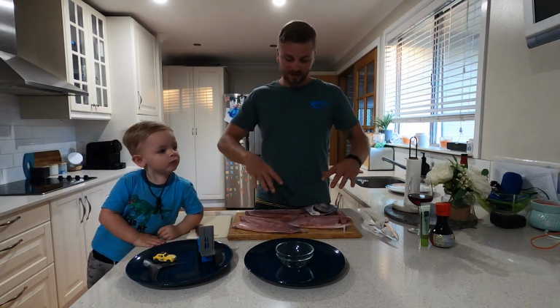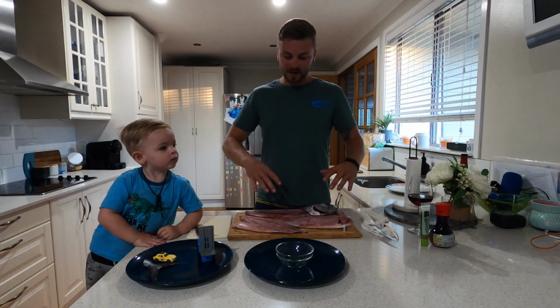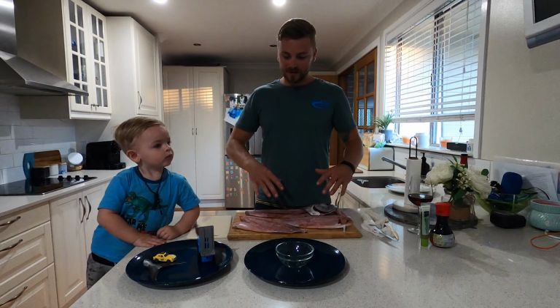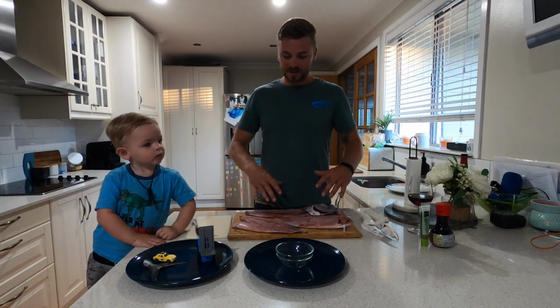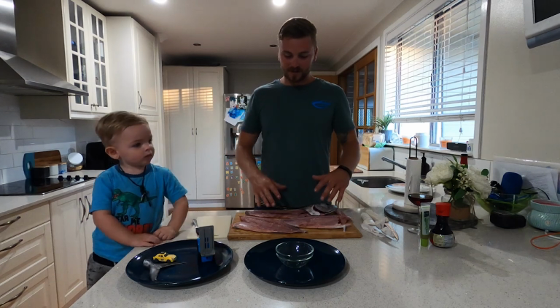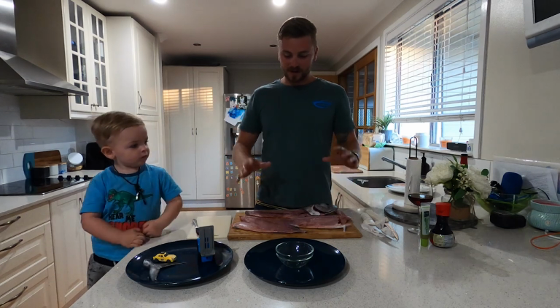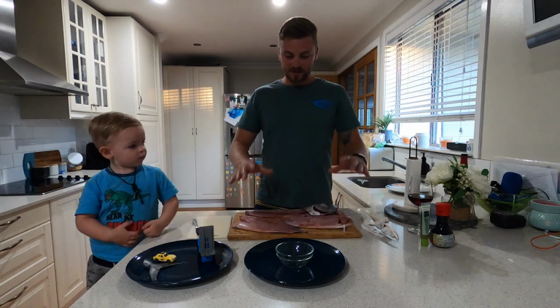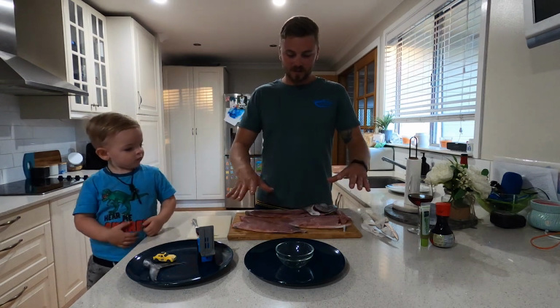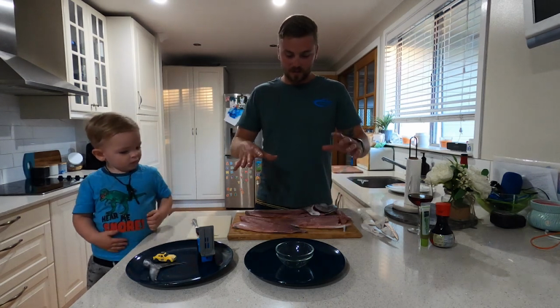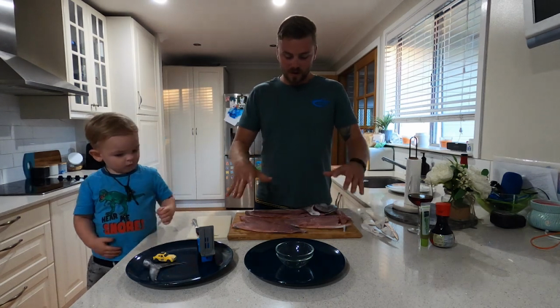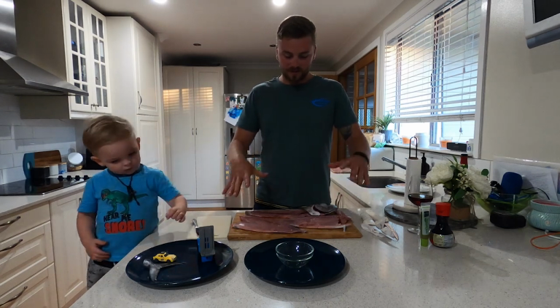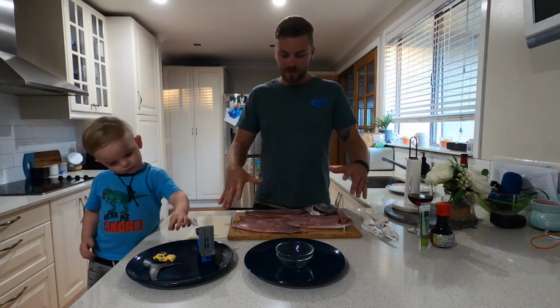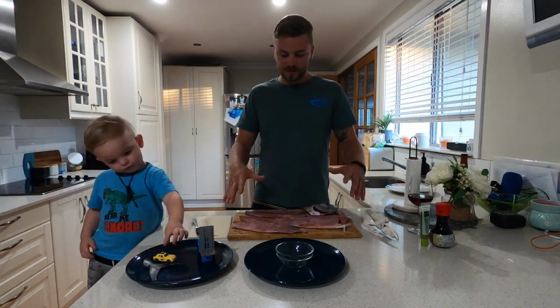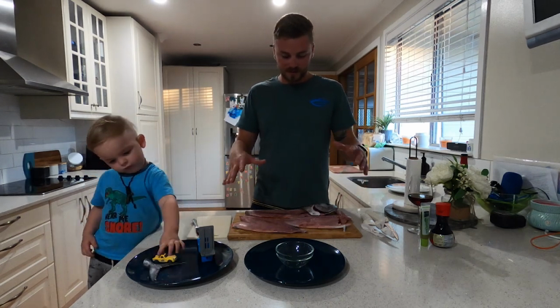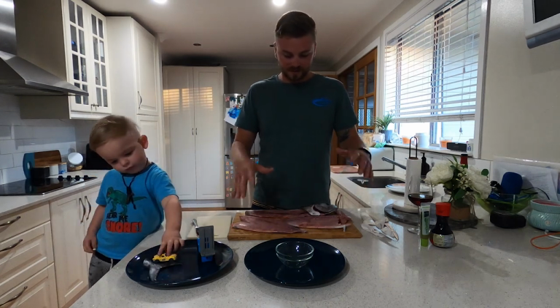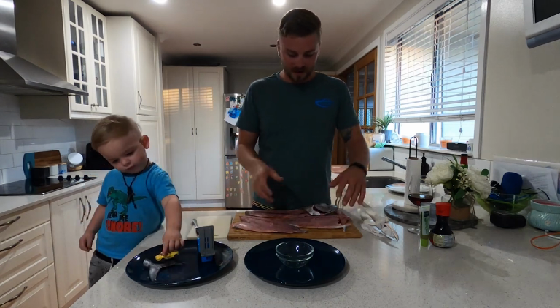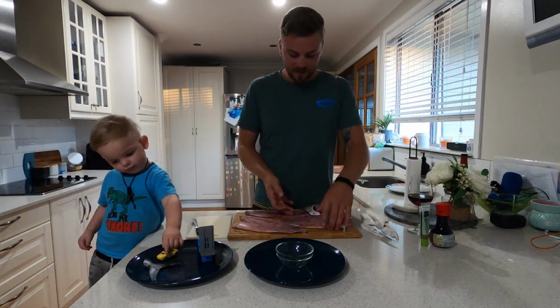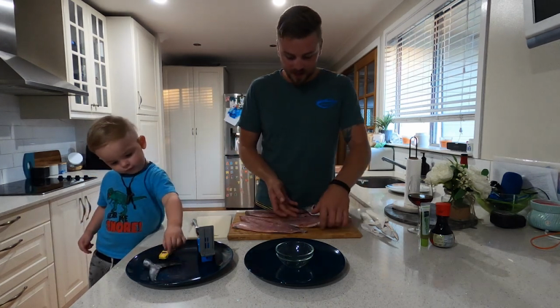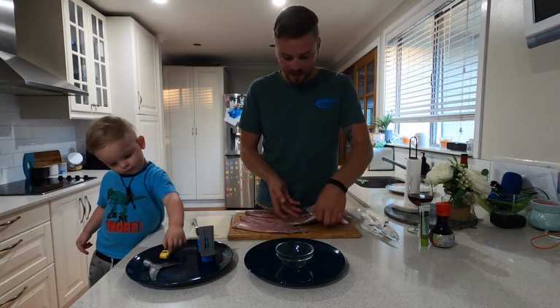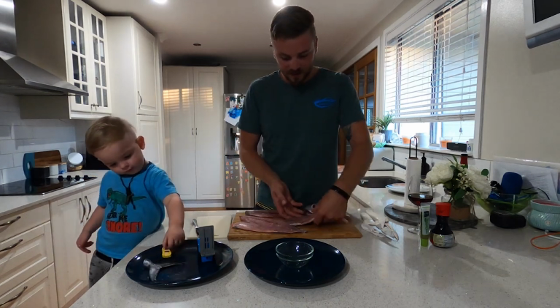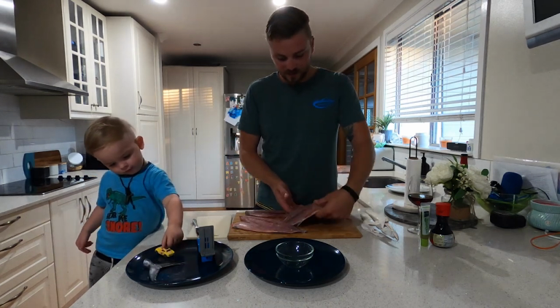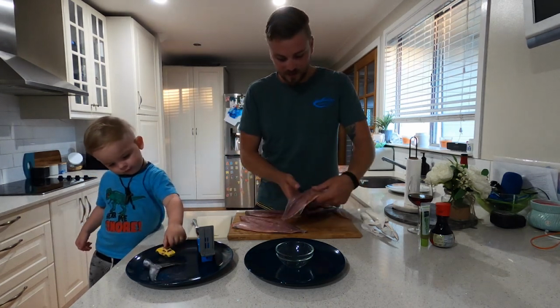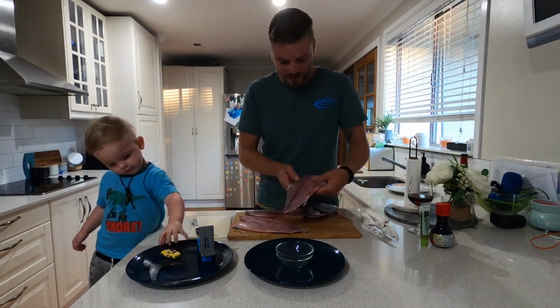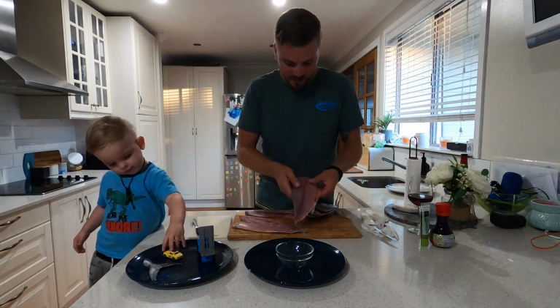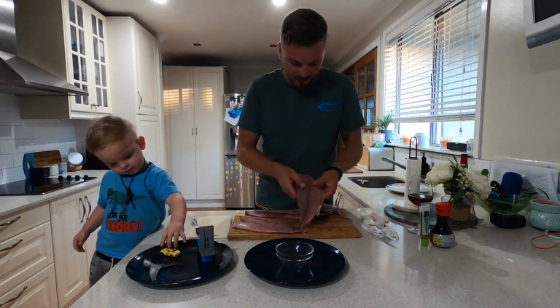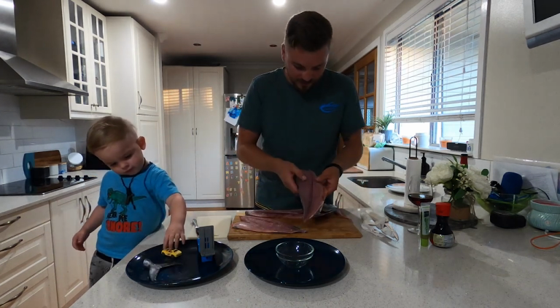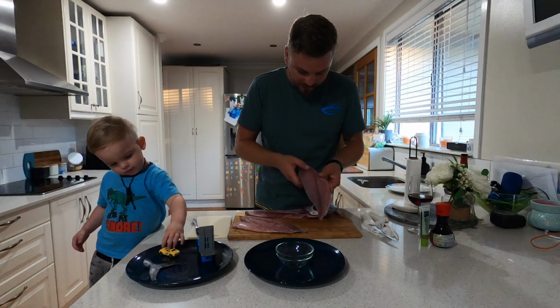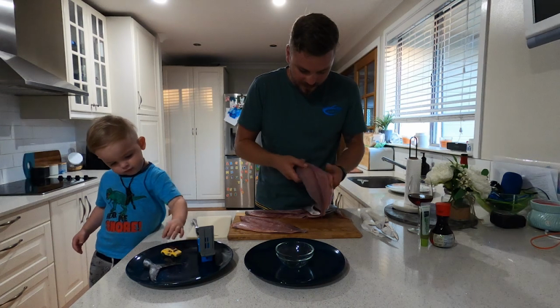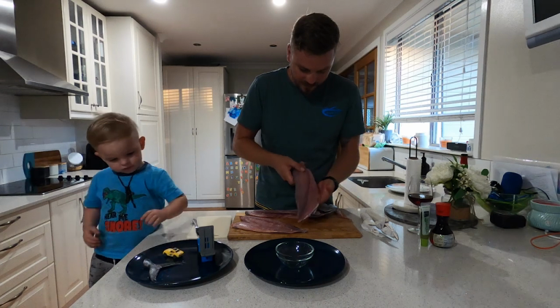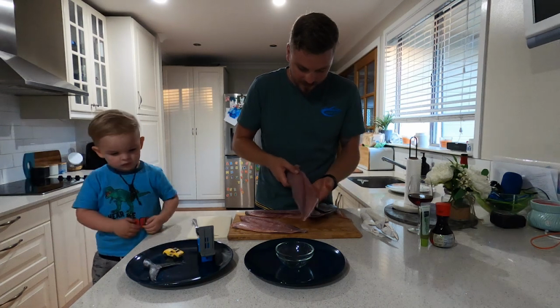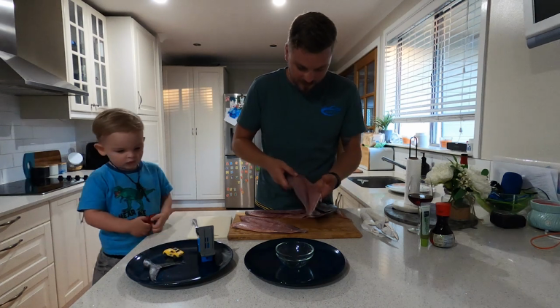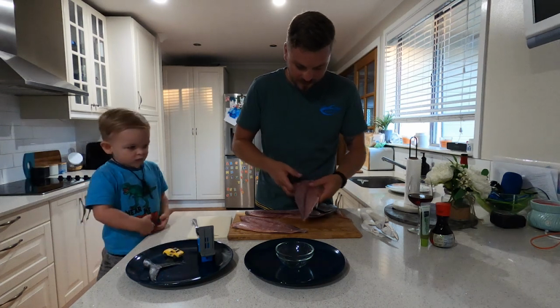So we've knocked the fillets off, guys. We've got two beautiful pieces of bonito. Look at the flesh — it's absolutely gorgeous.